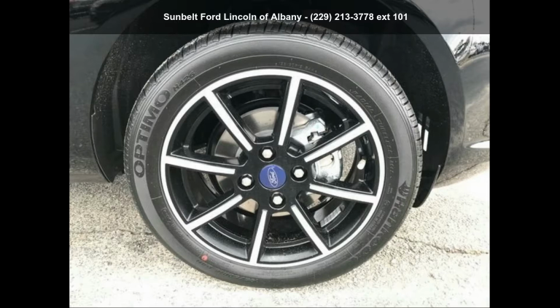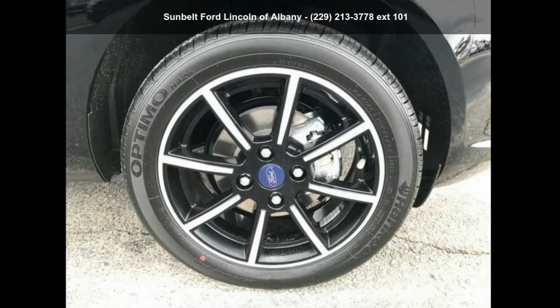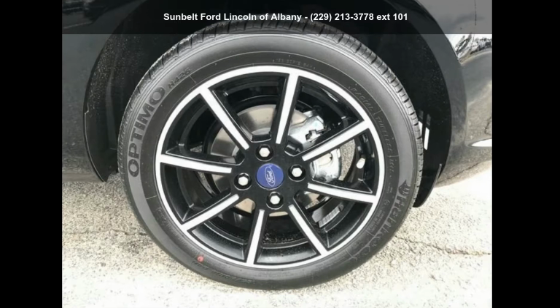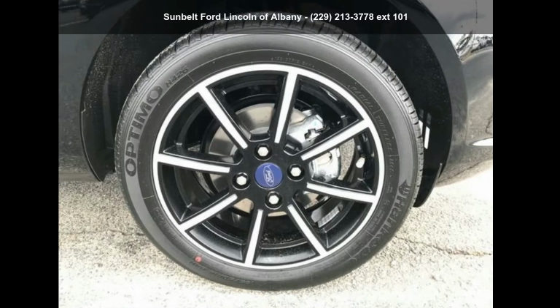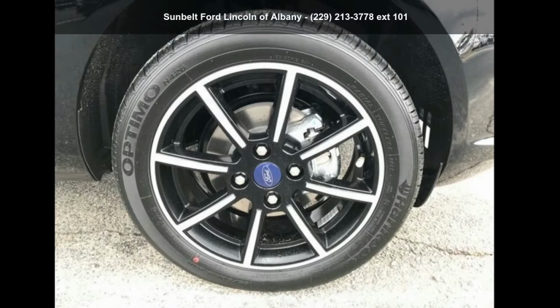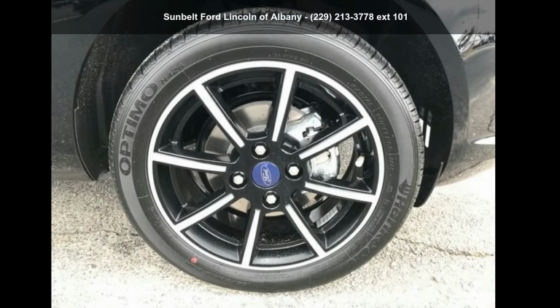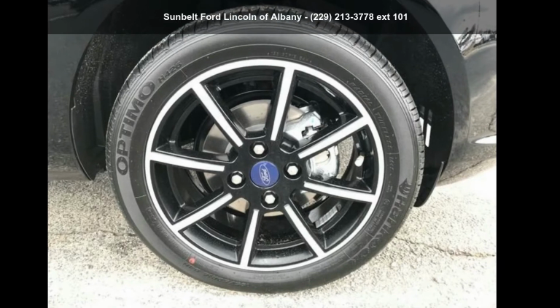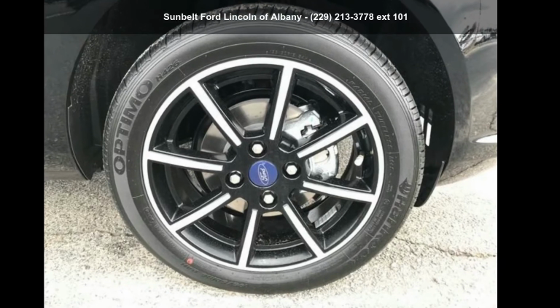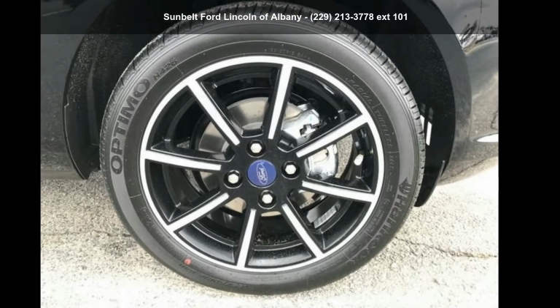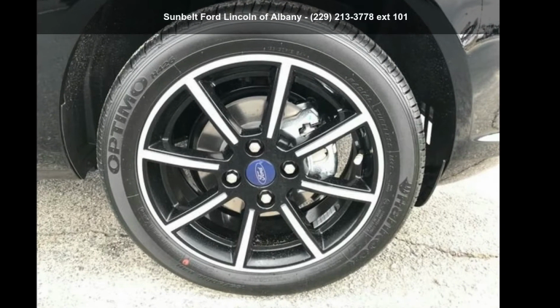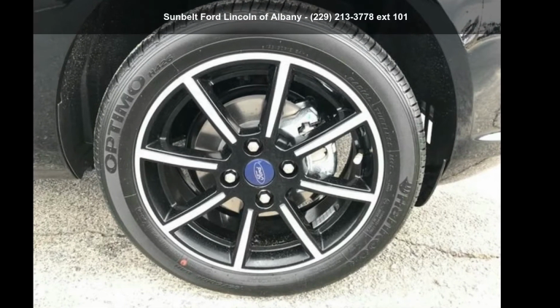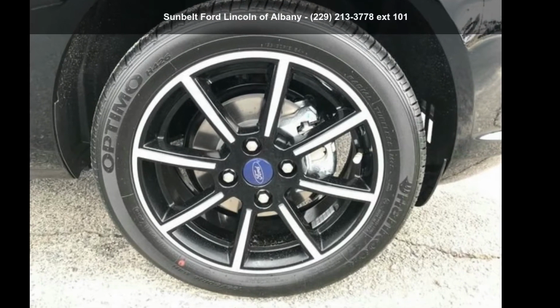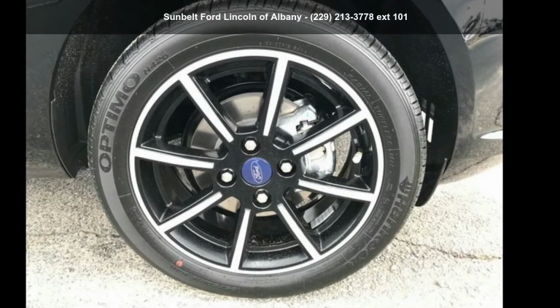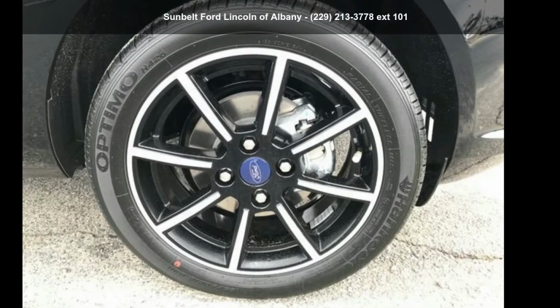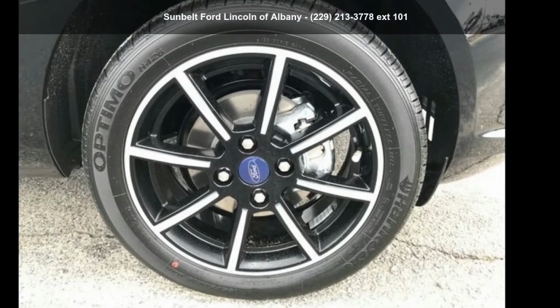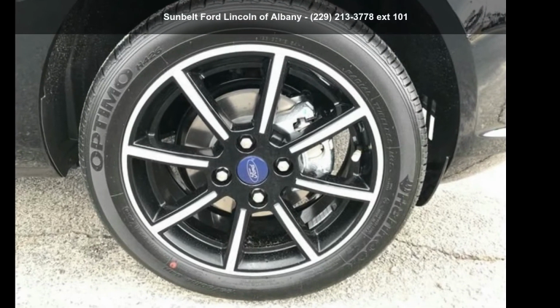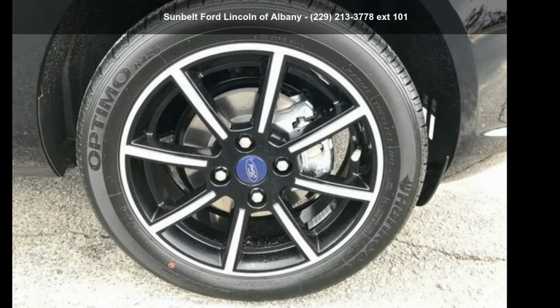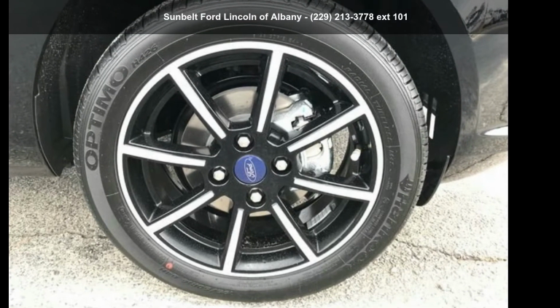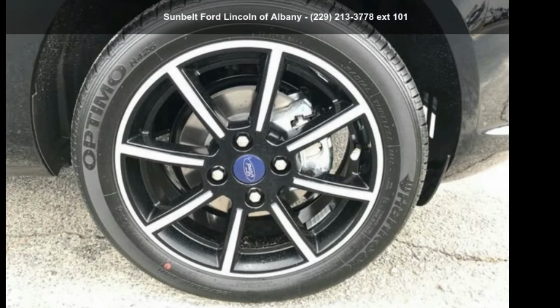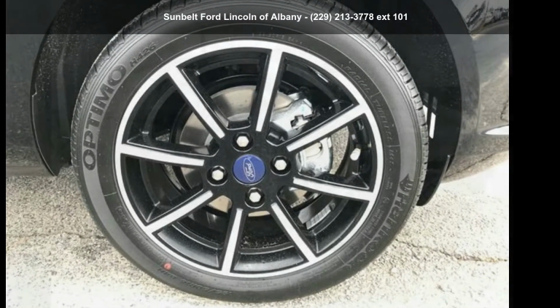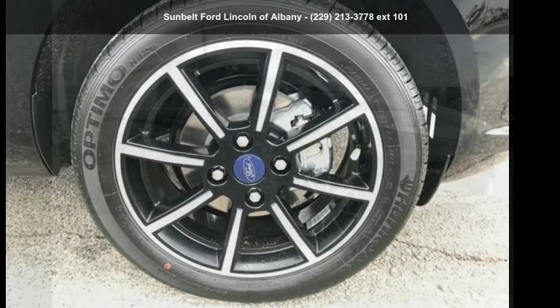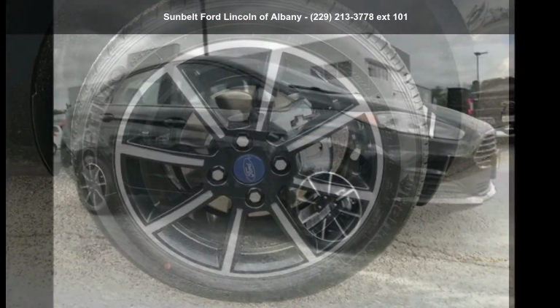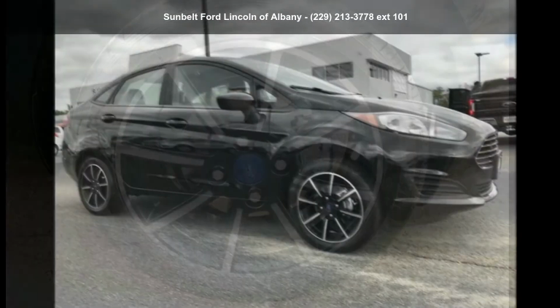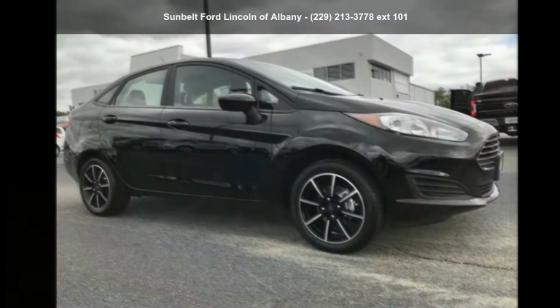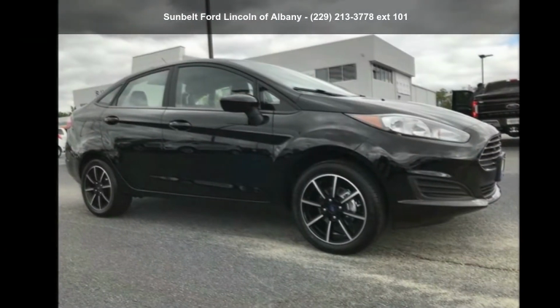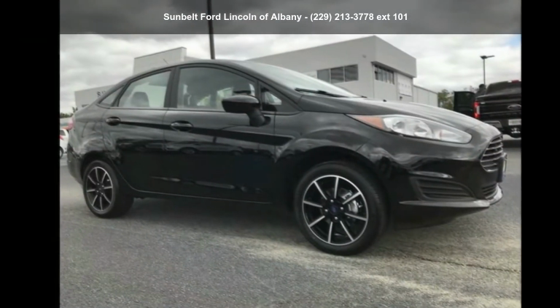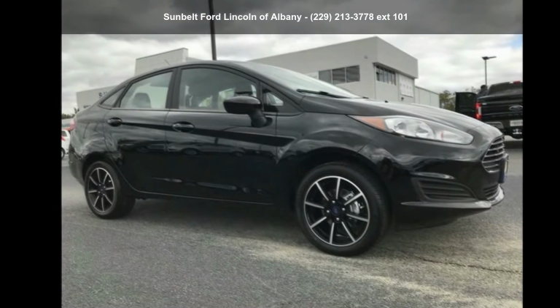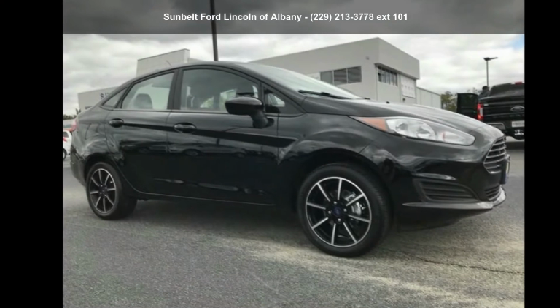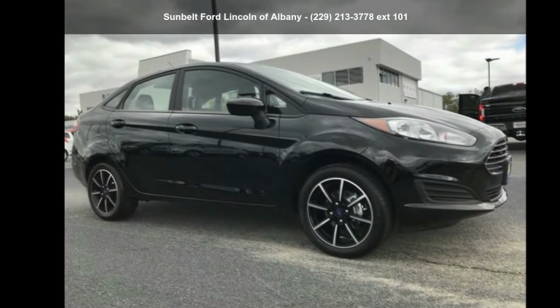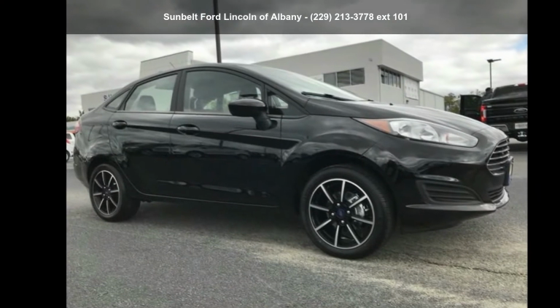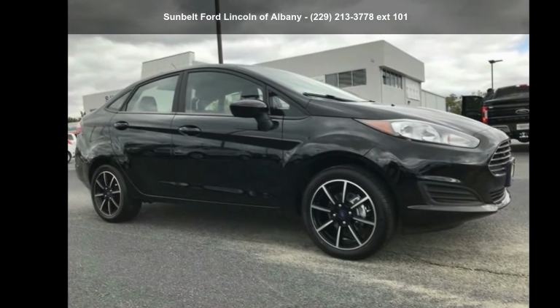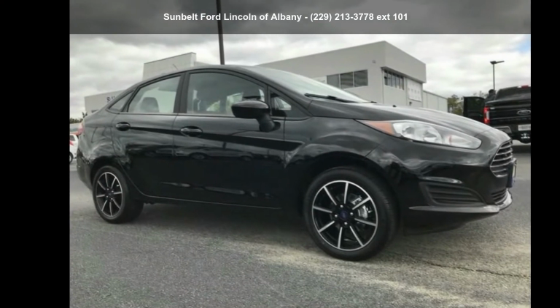Imagine yourself in this 2018 Ford Fiesta. This may be the set of wheels you've been looking for.